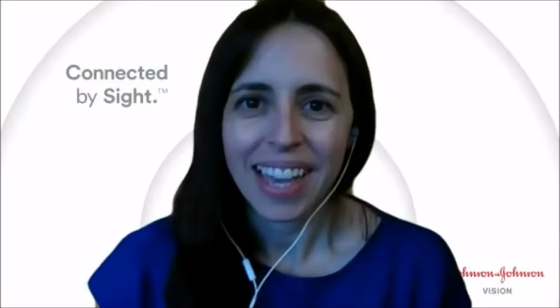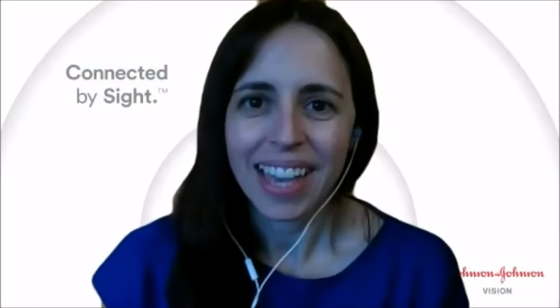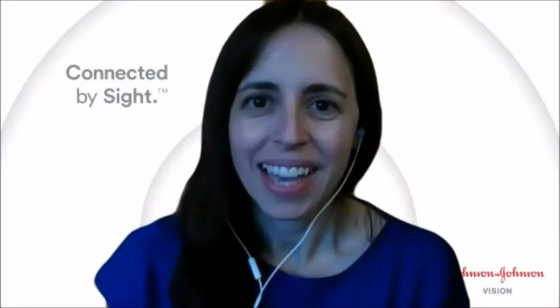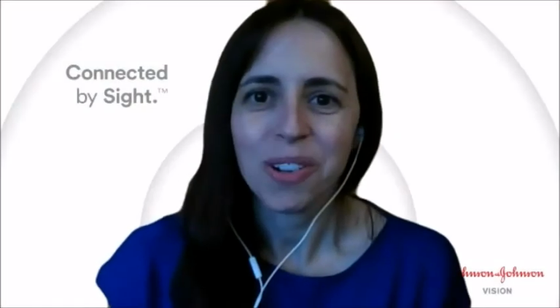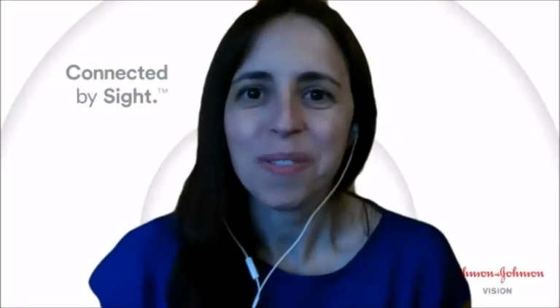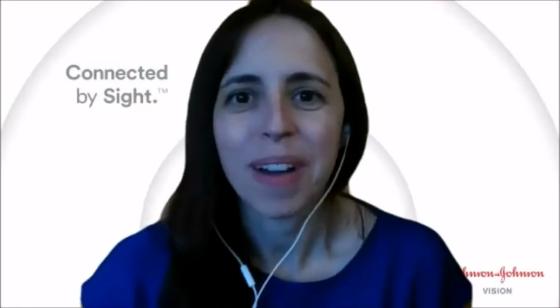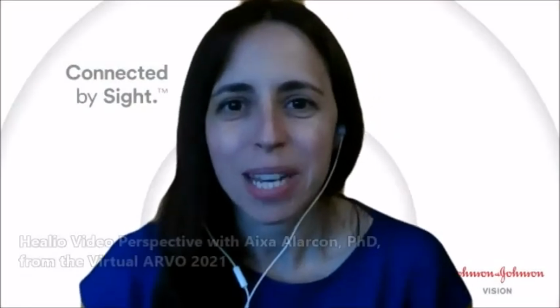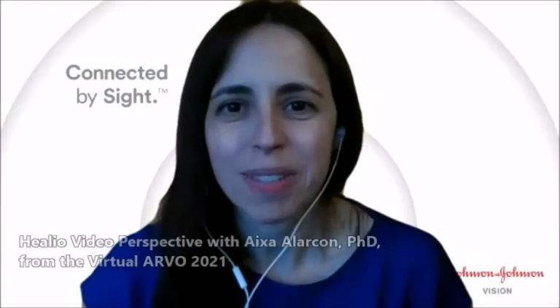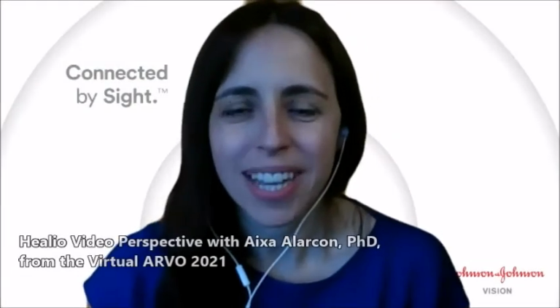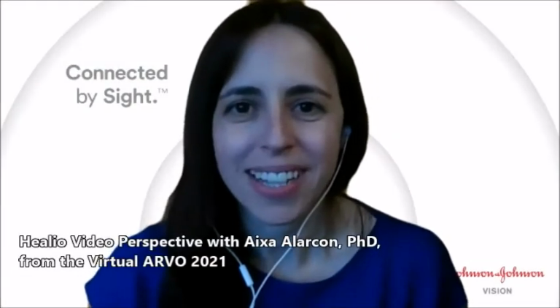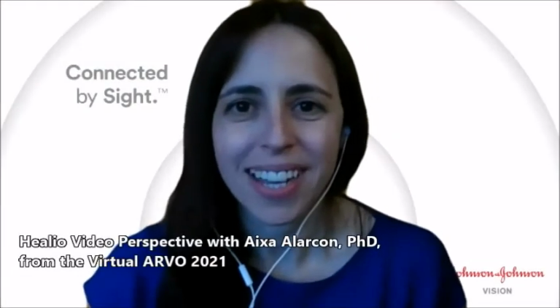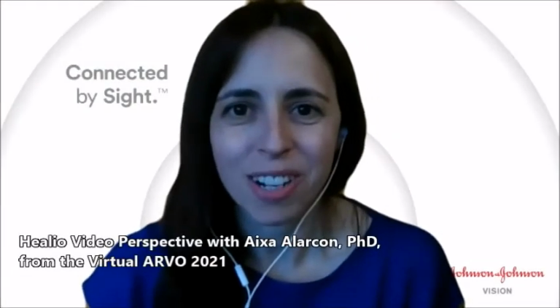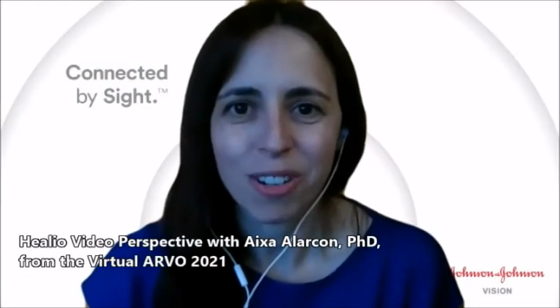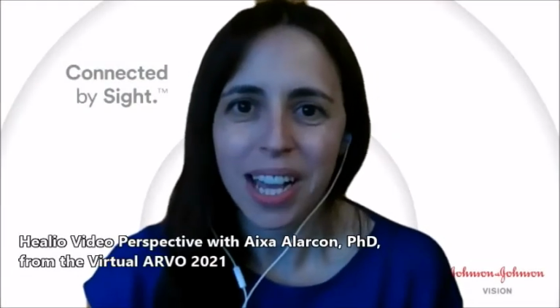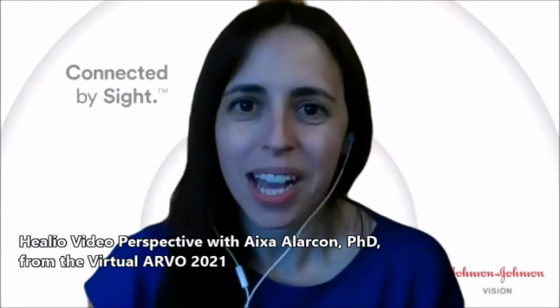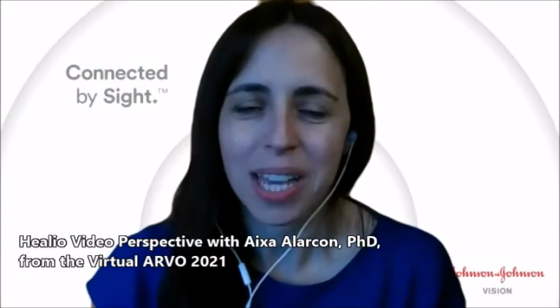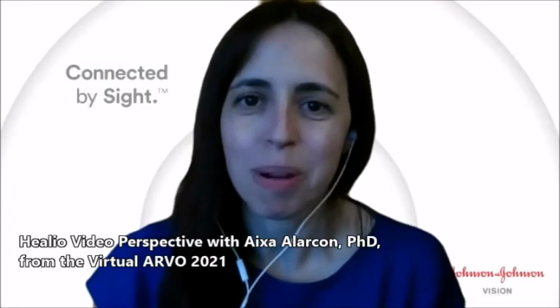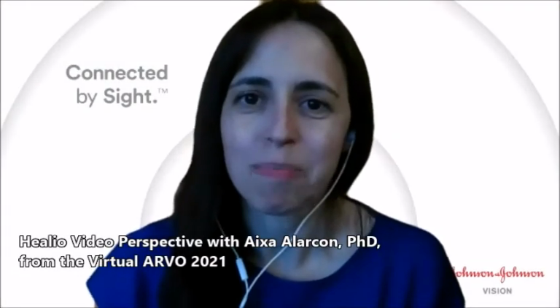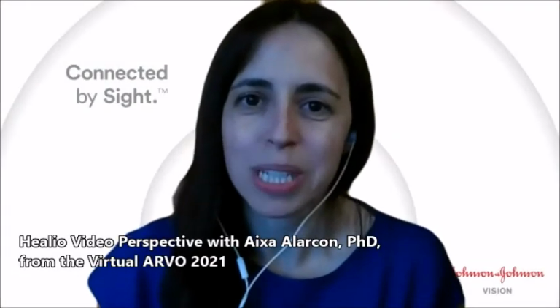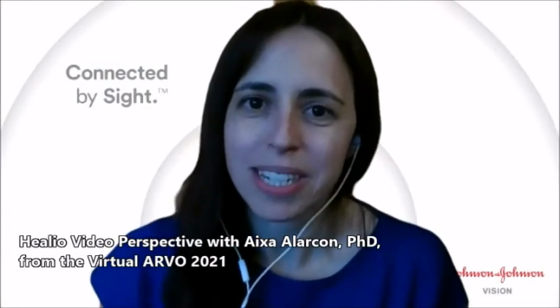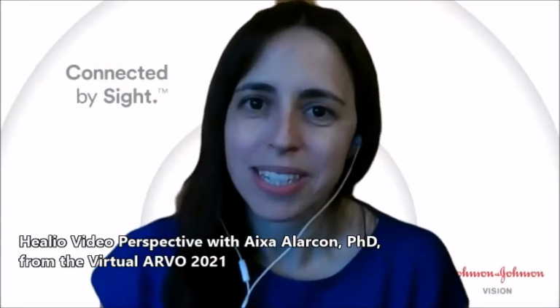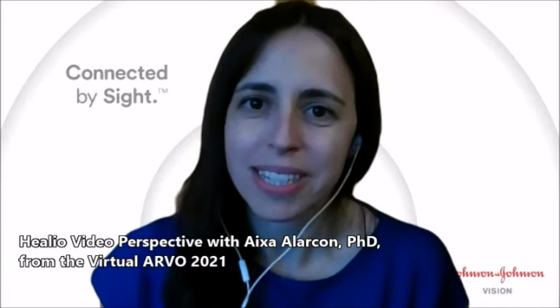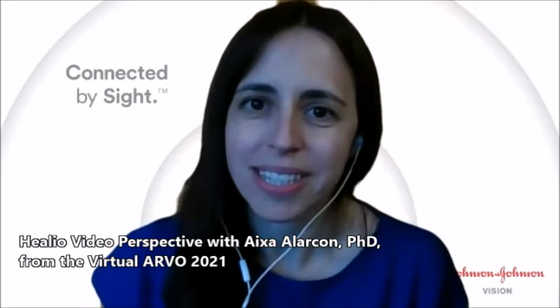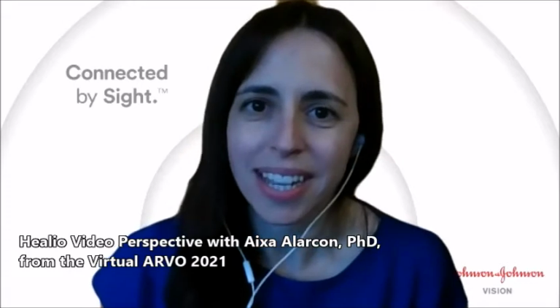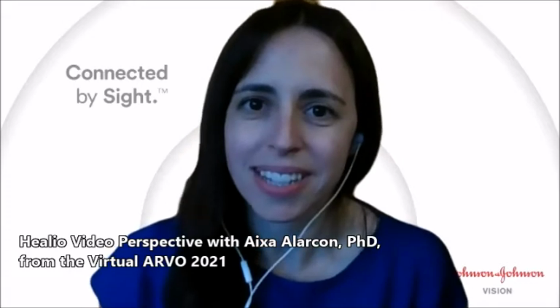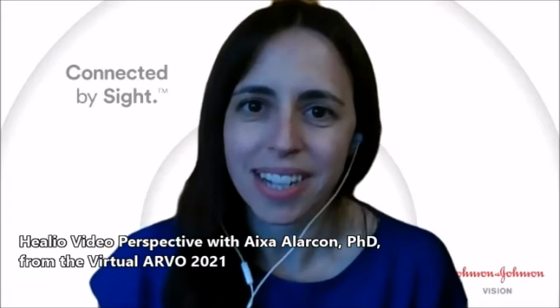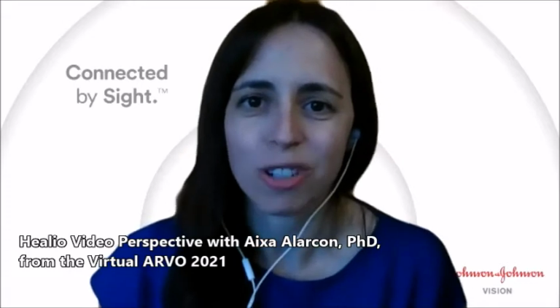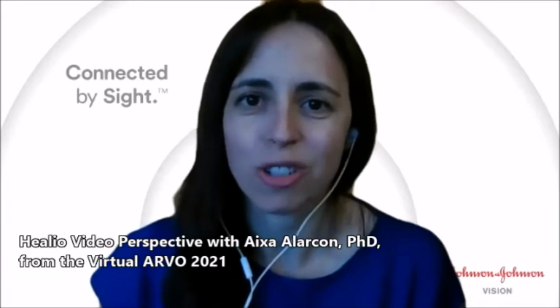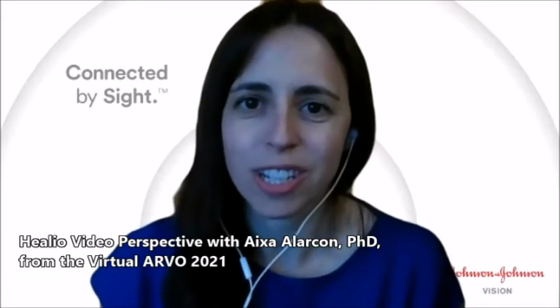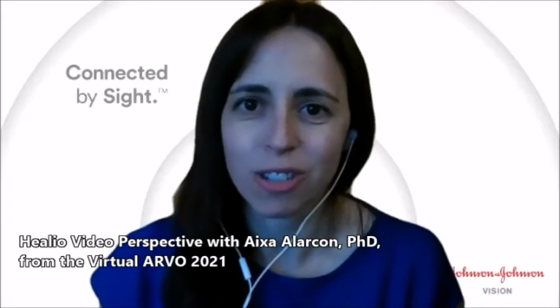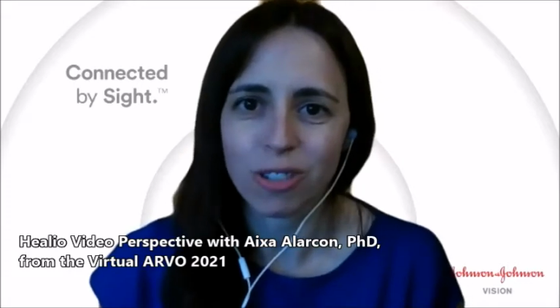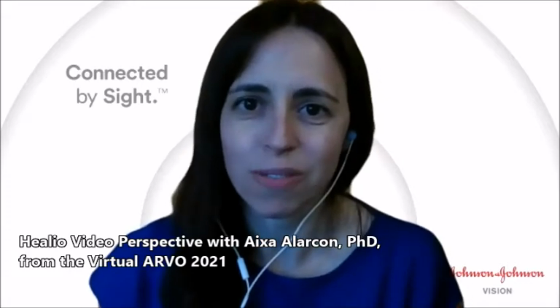Hello, my name is Aixa Alarcón. I am a principal scientist at Johnson & Johnson Vision.